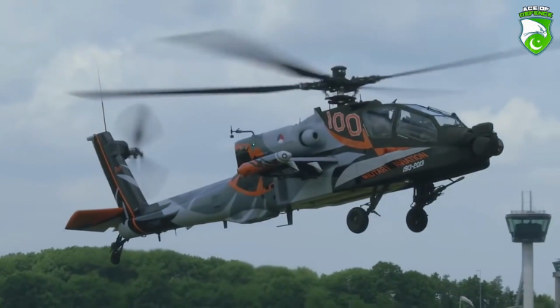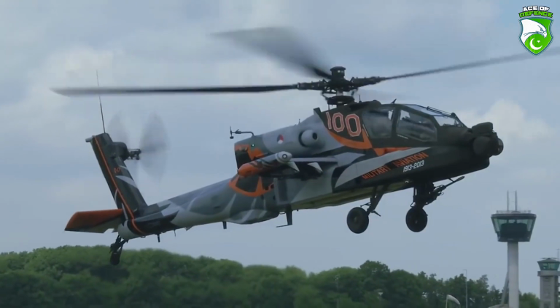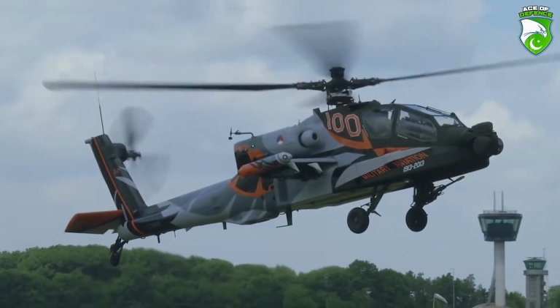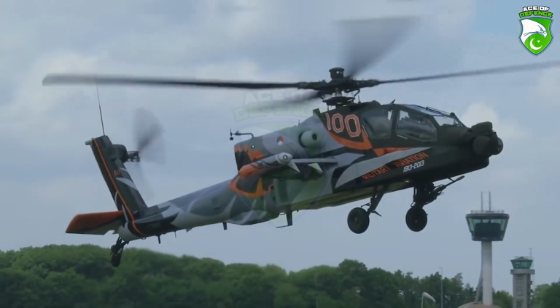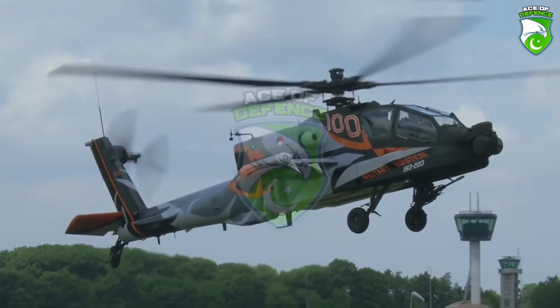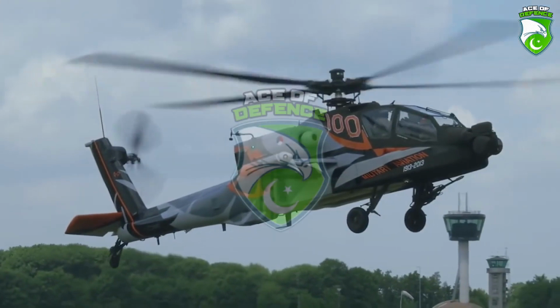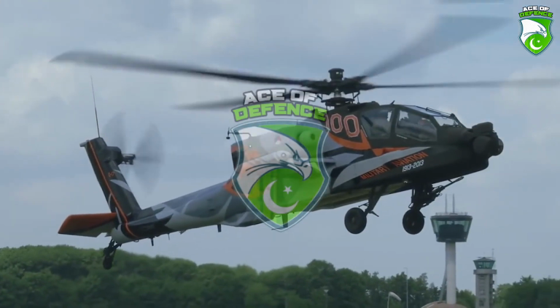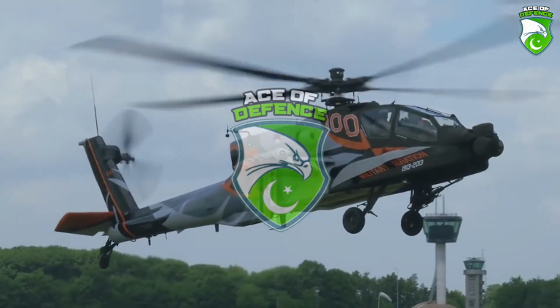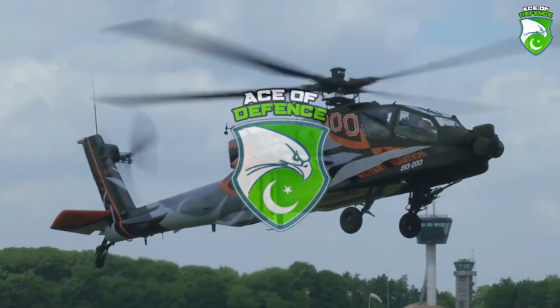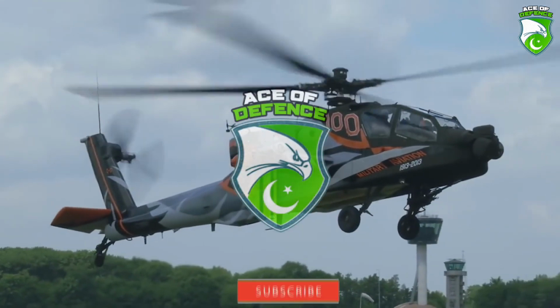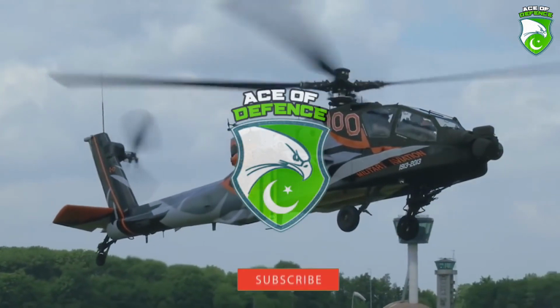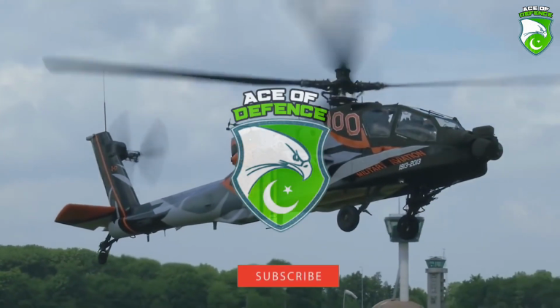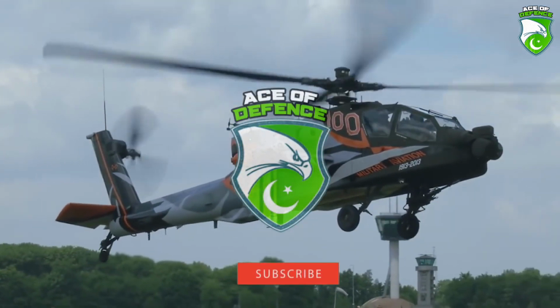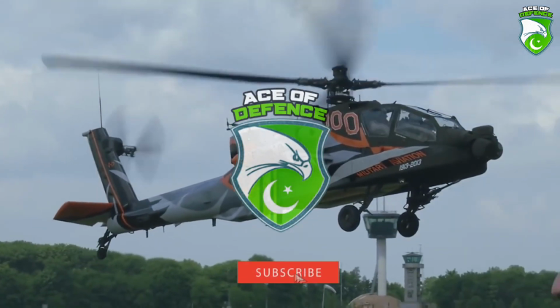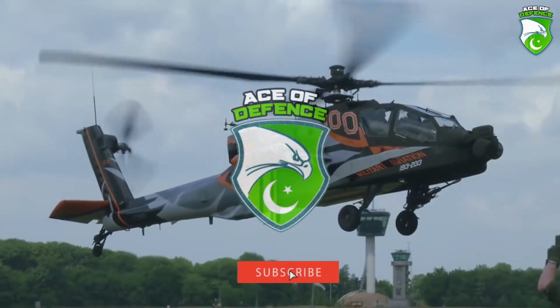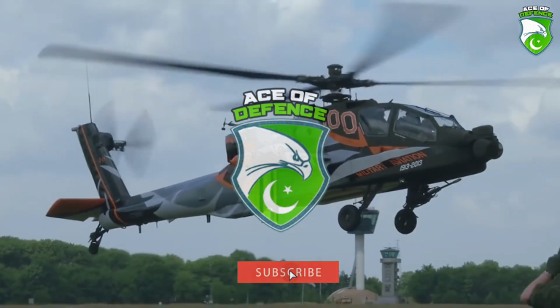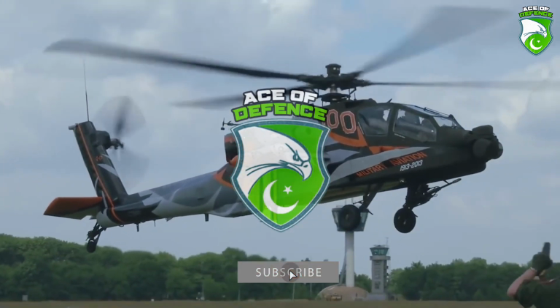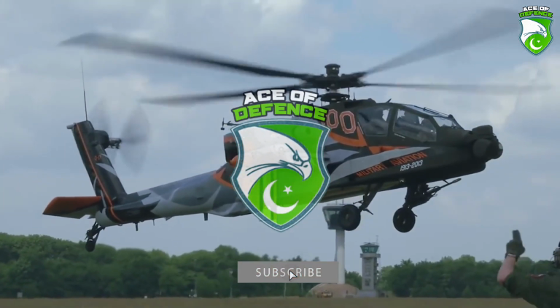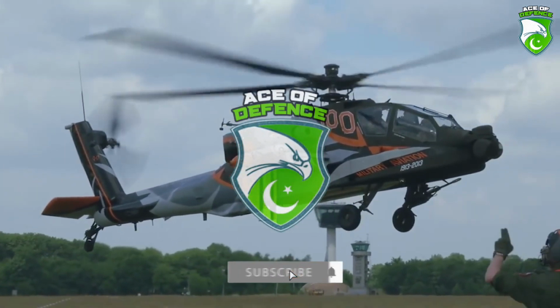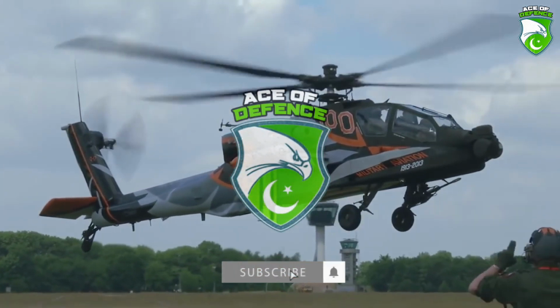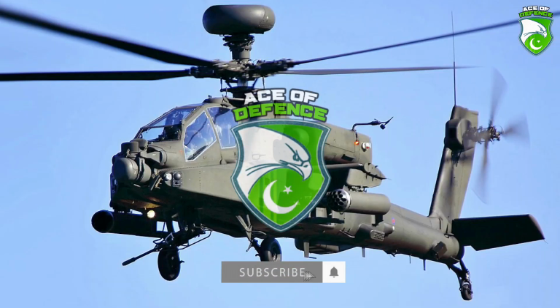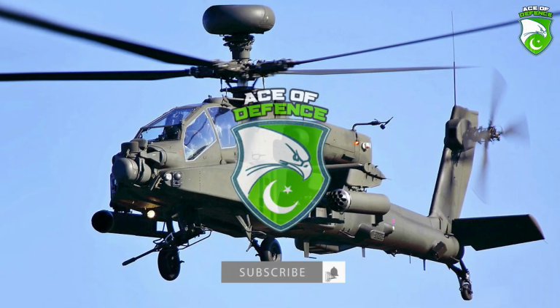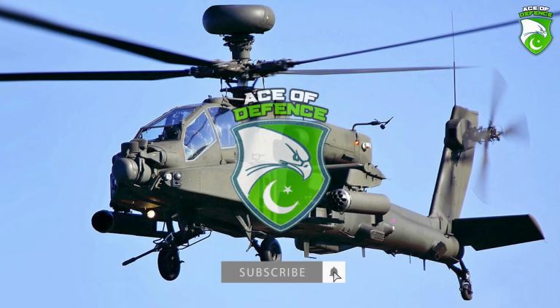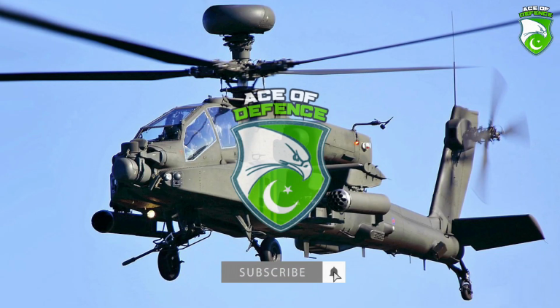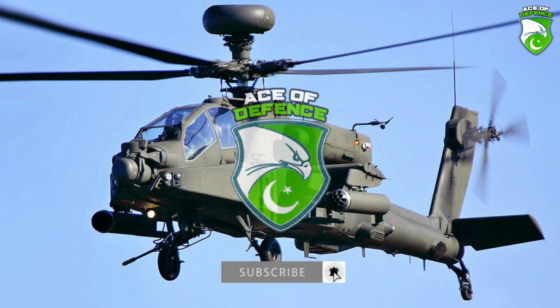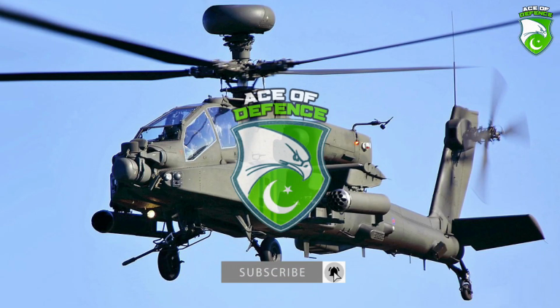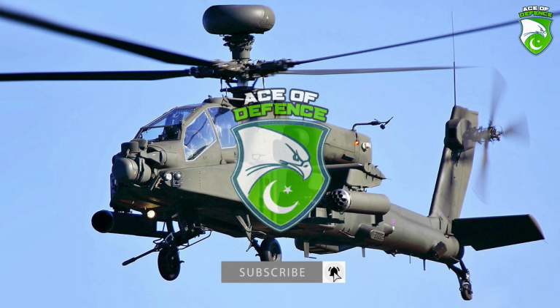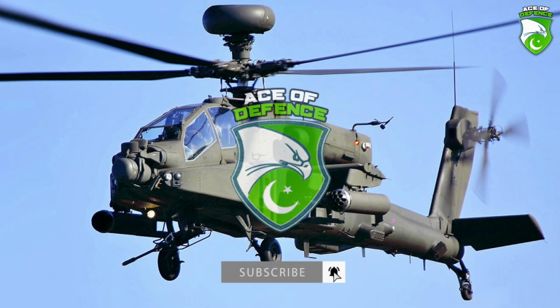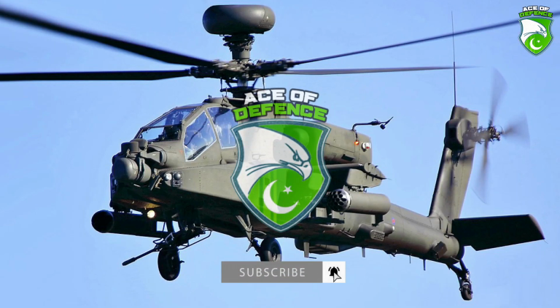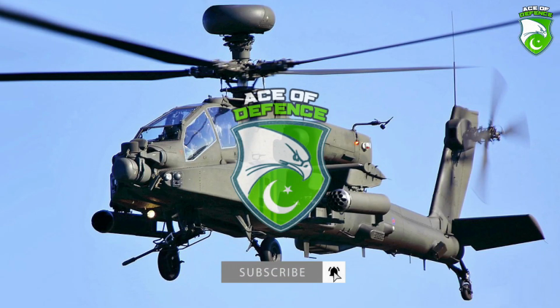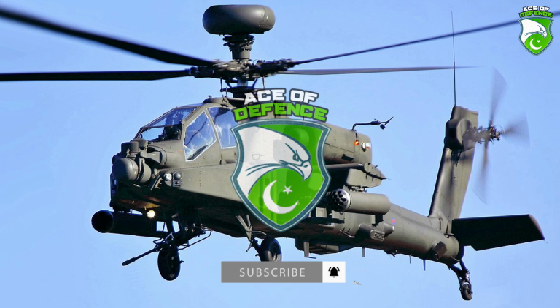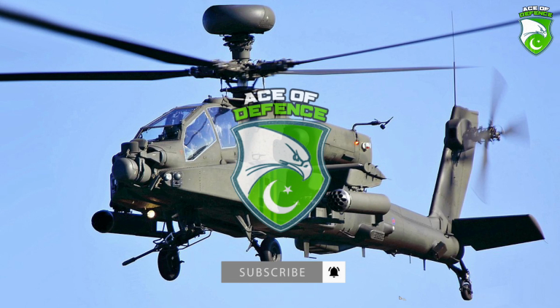For more defense updates and informative defense videos, don't forget to subscribe to ASAP Defense.